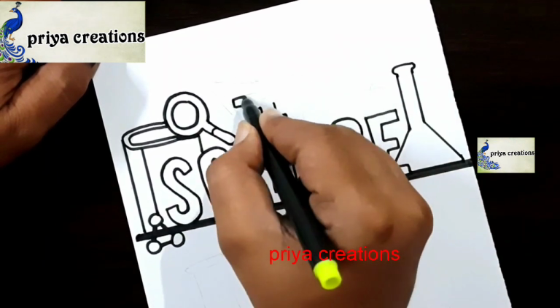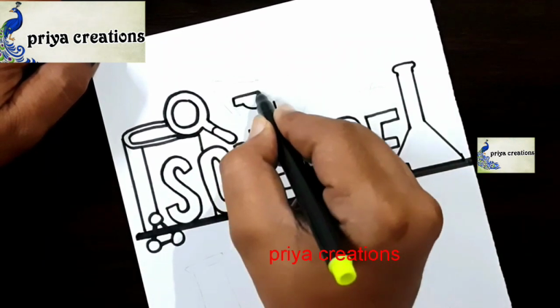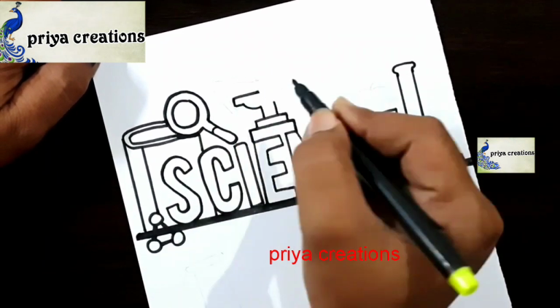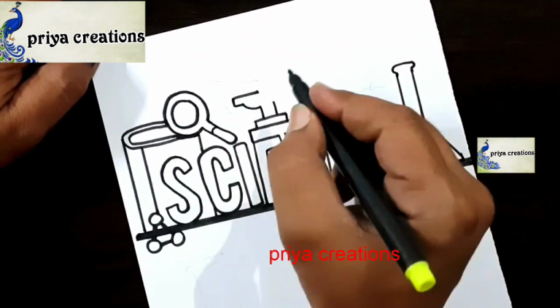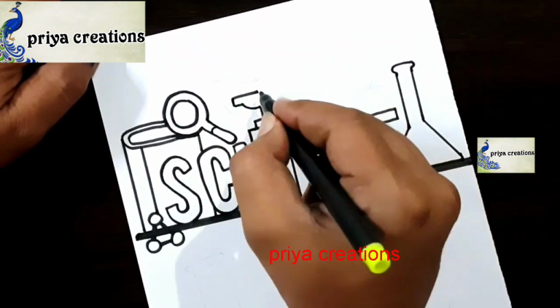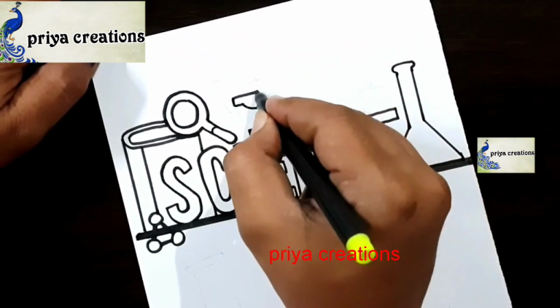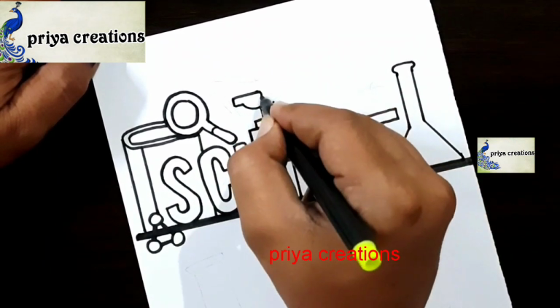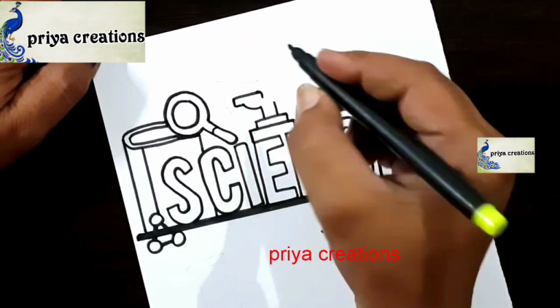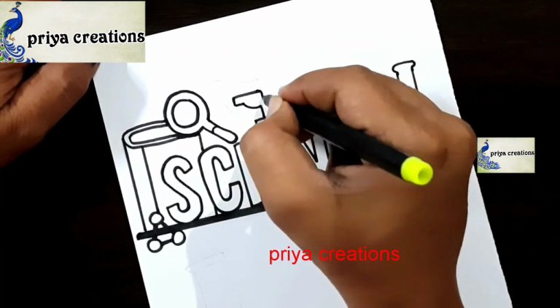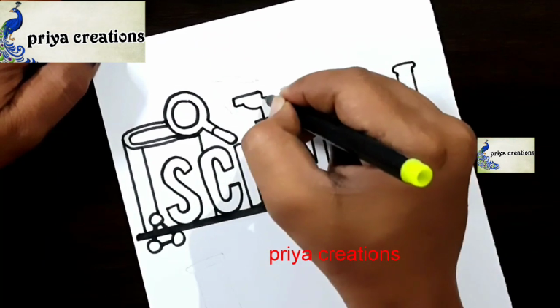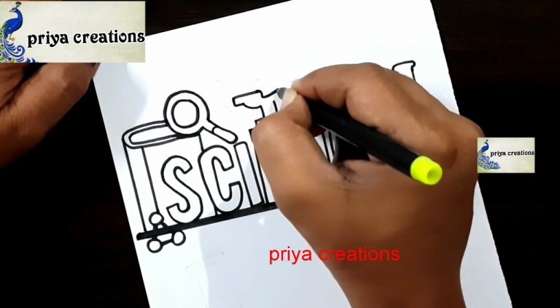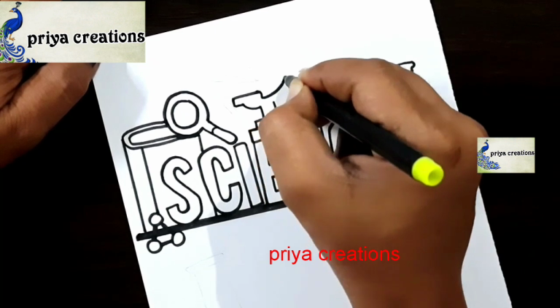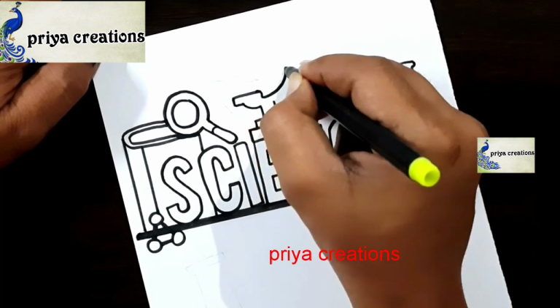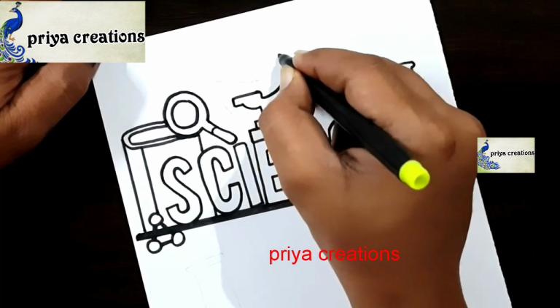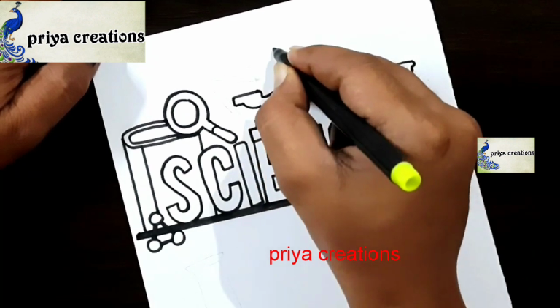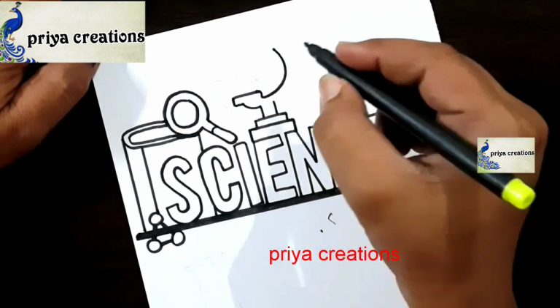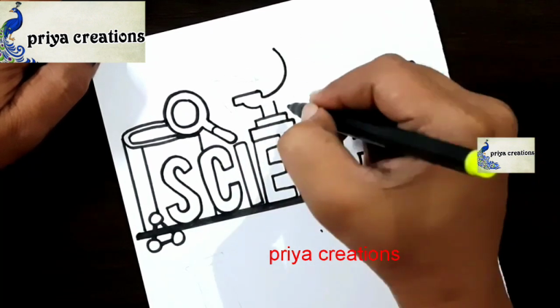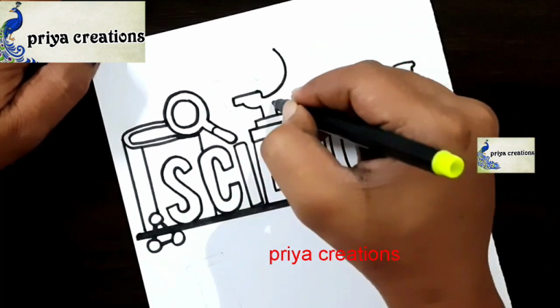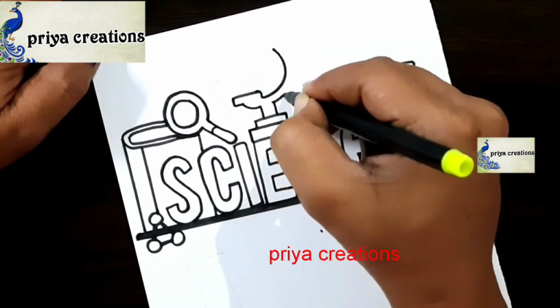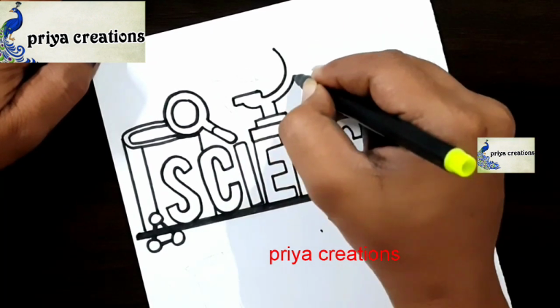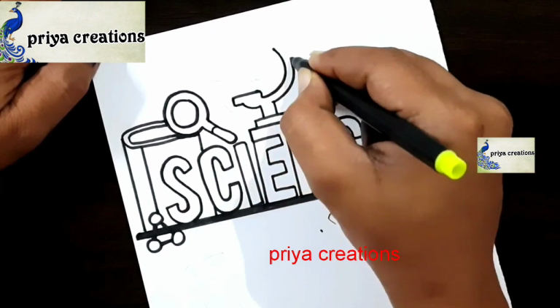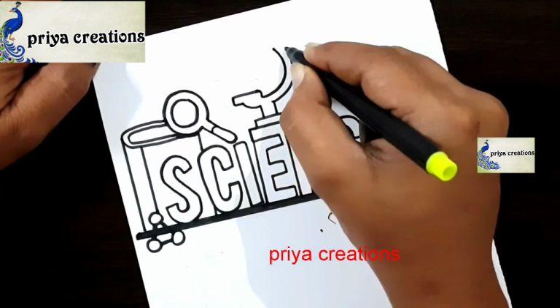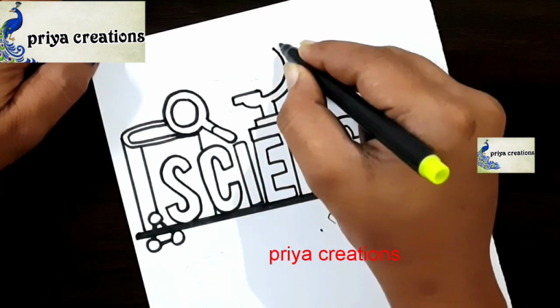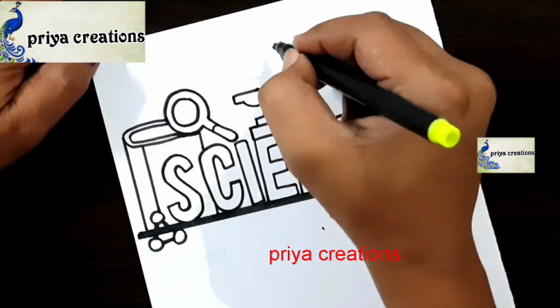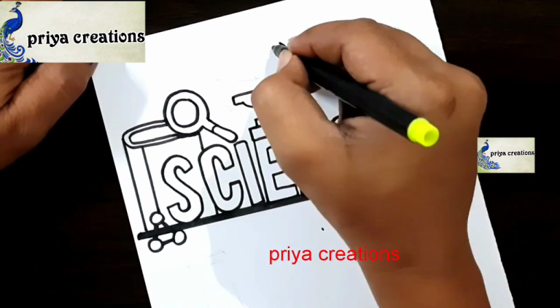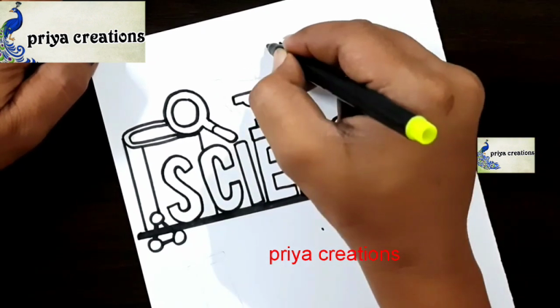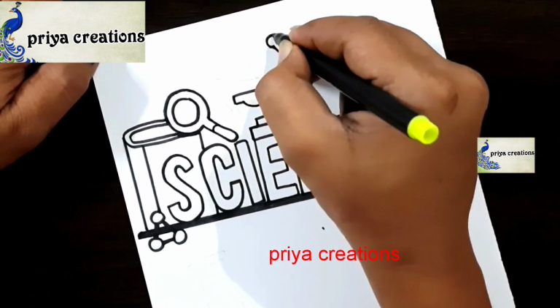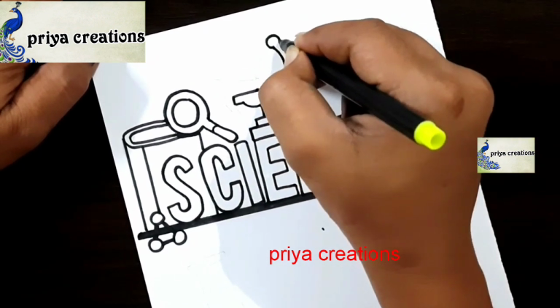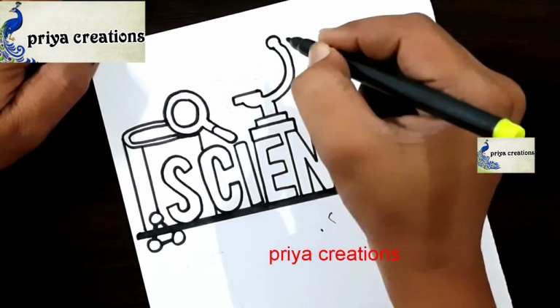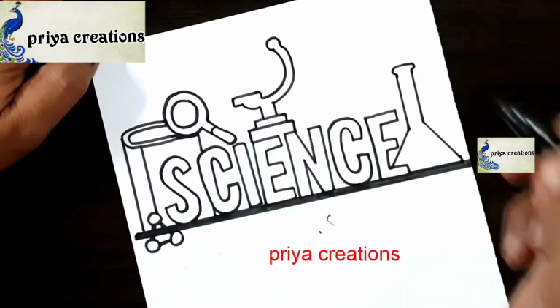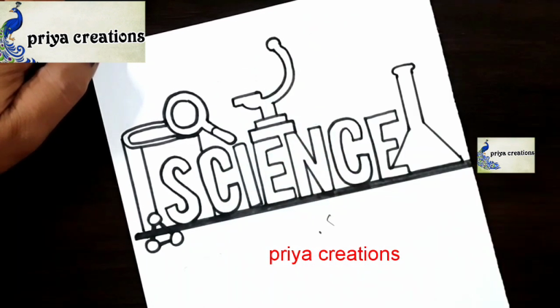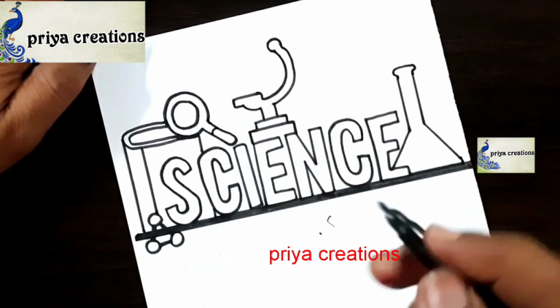Follow me on Instagram — link given in the description box. Draw like this.